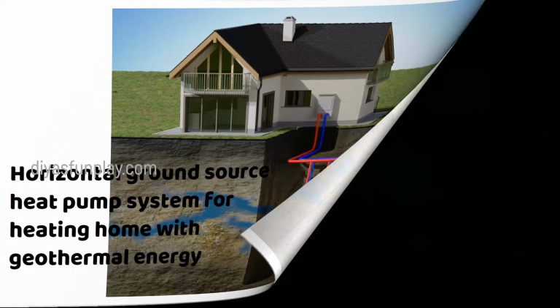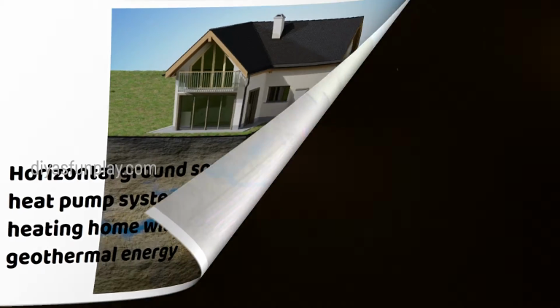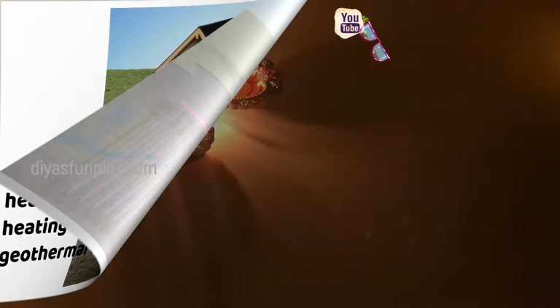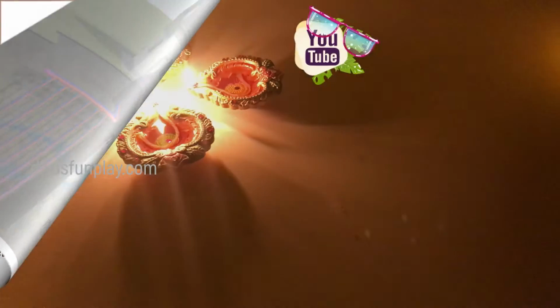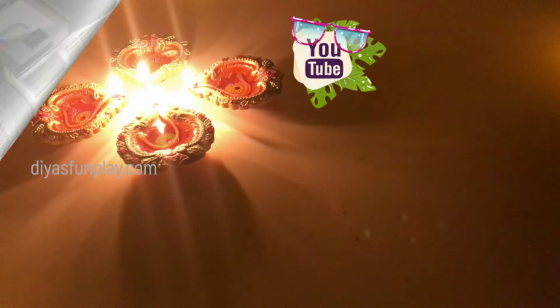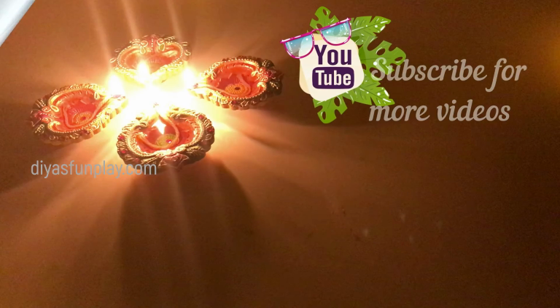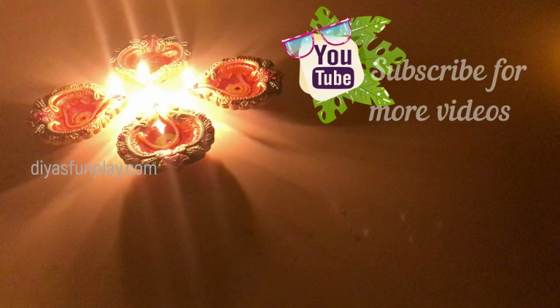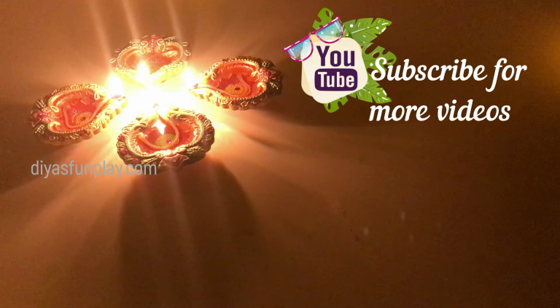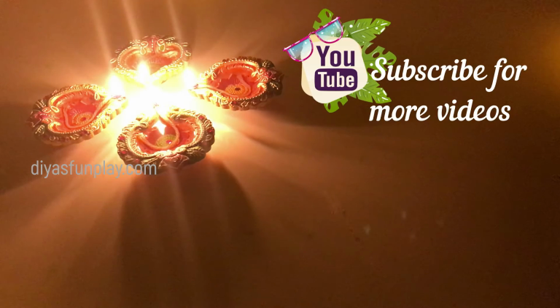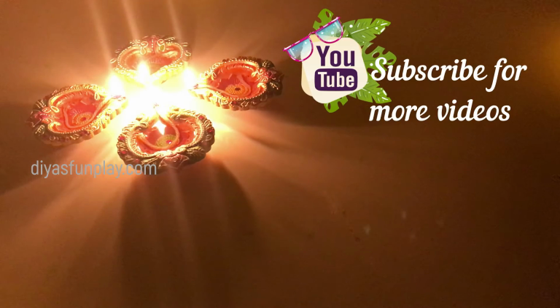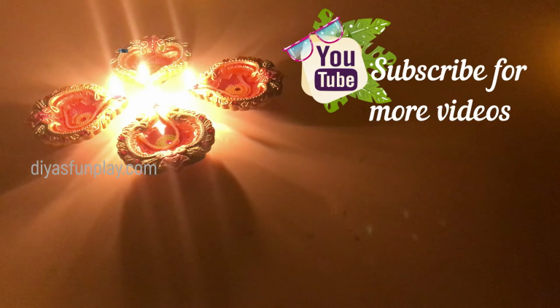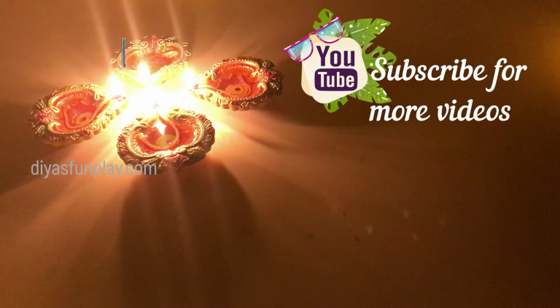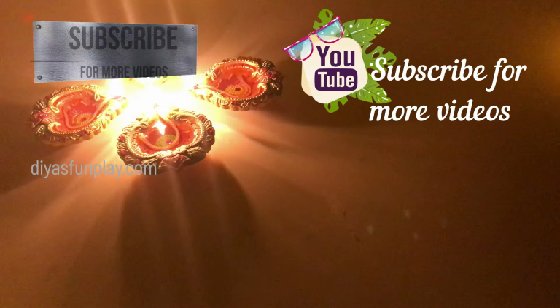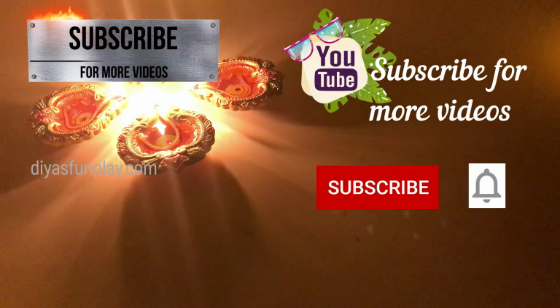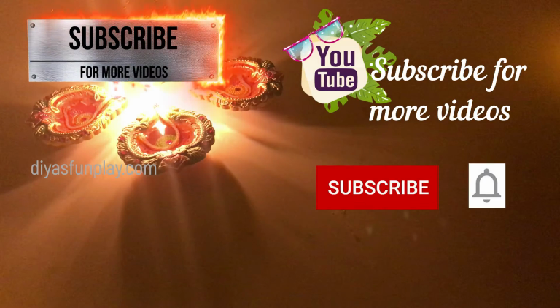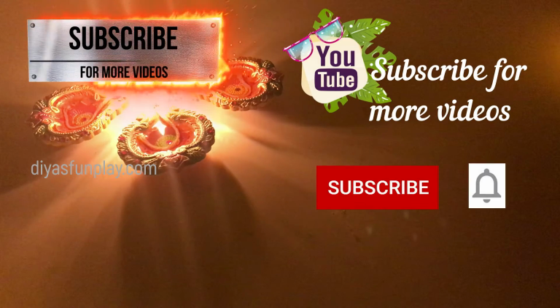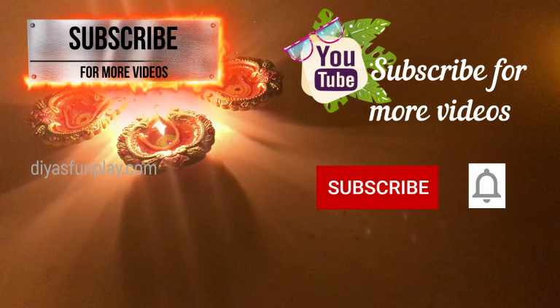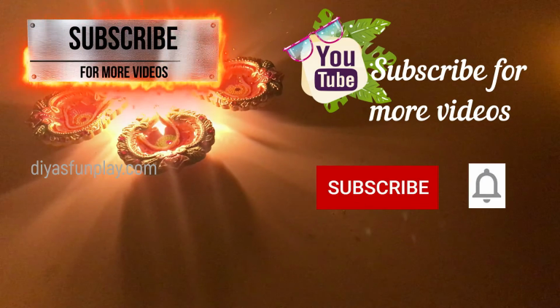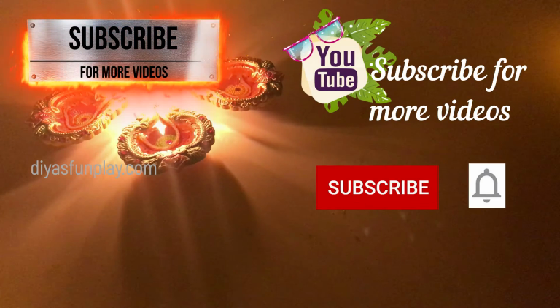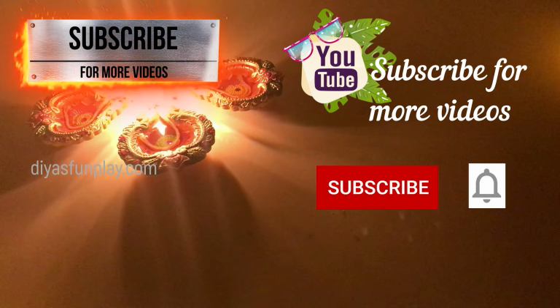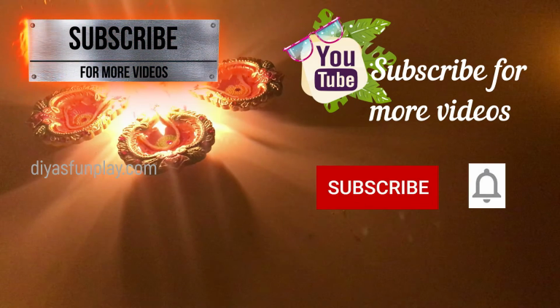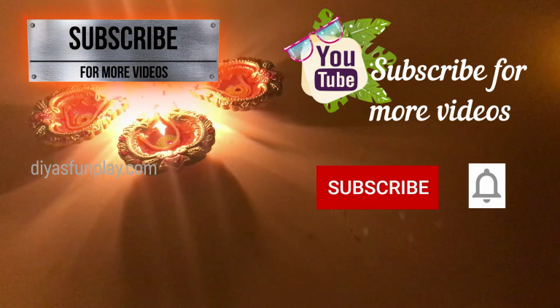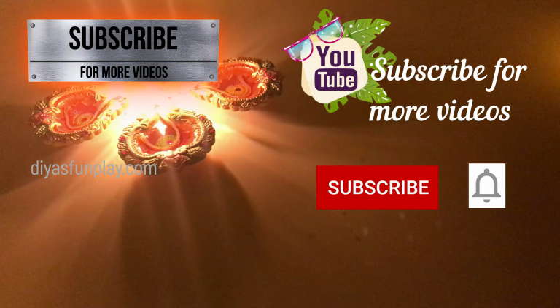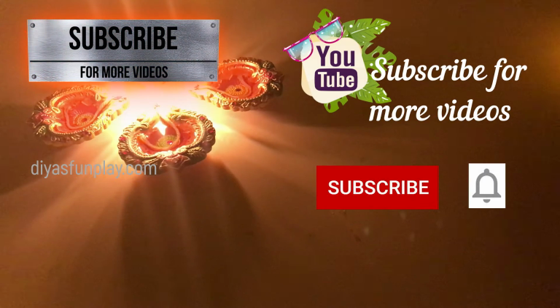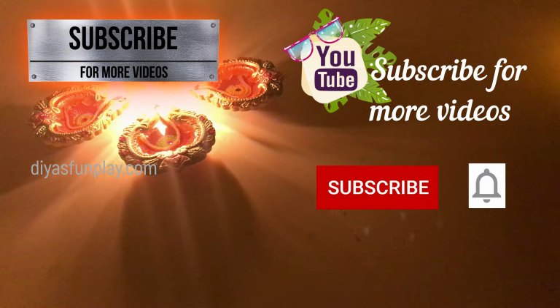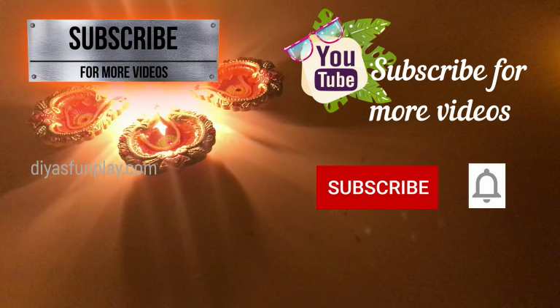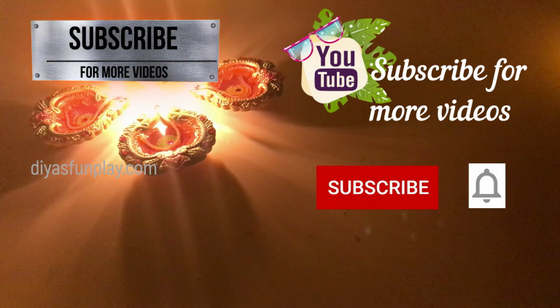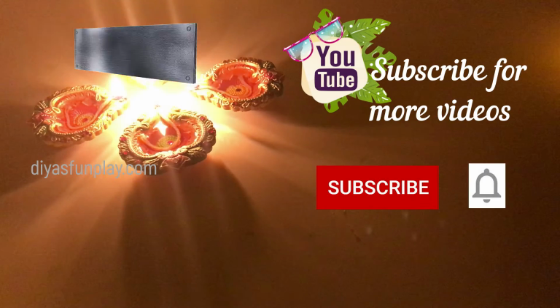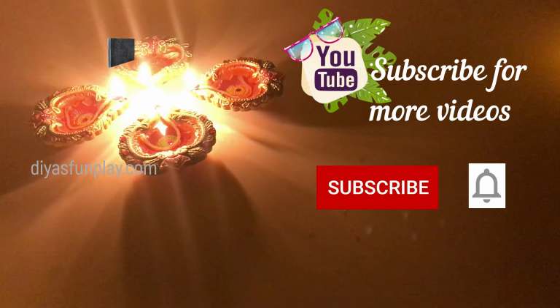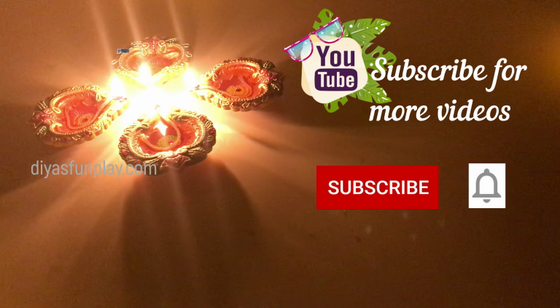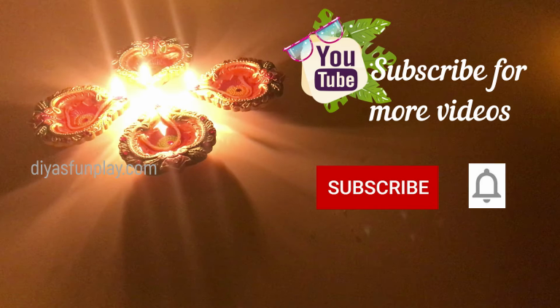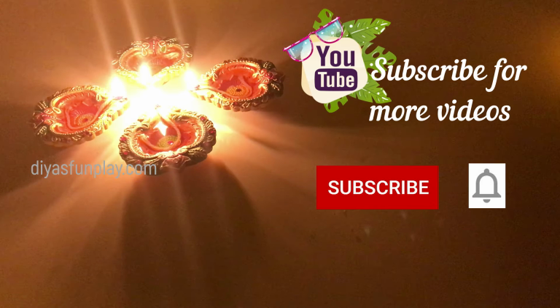Thanks for watching Dias Fun Play. See you in the next video. Subscribe for more videos.